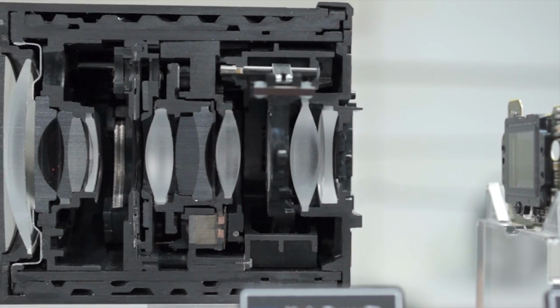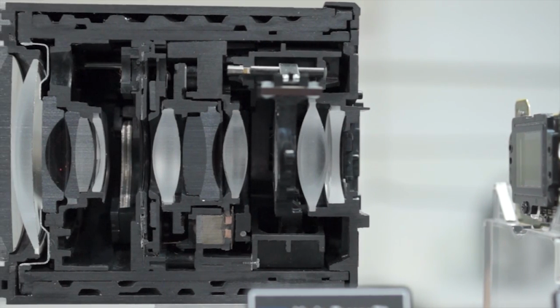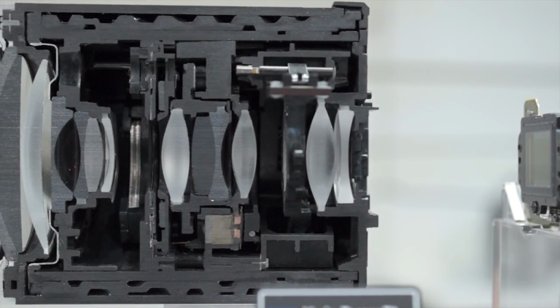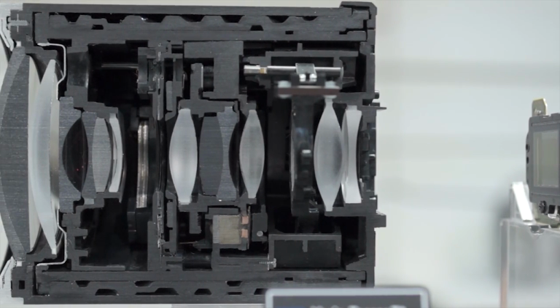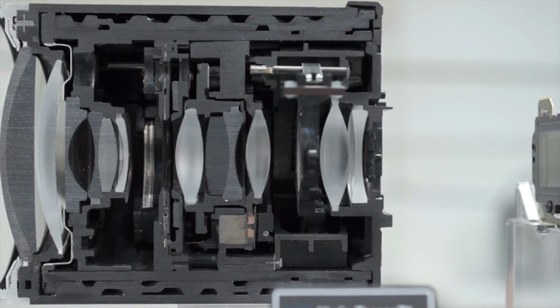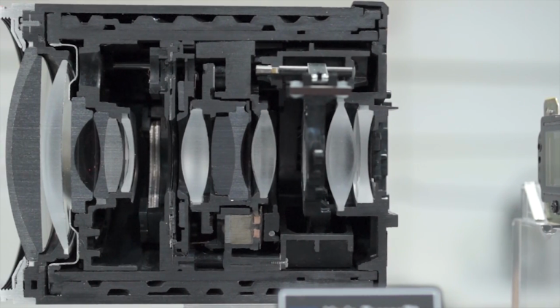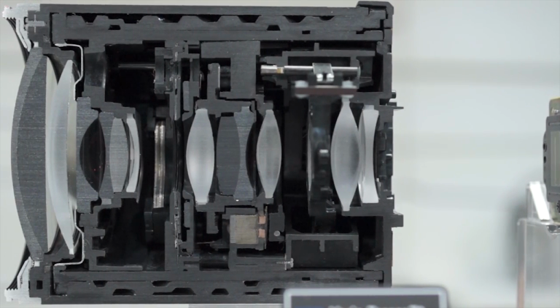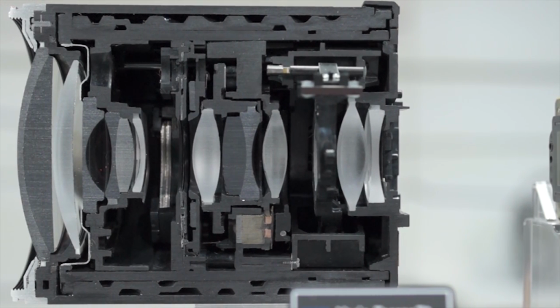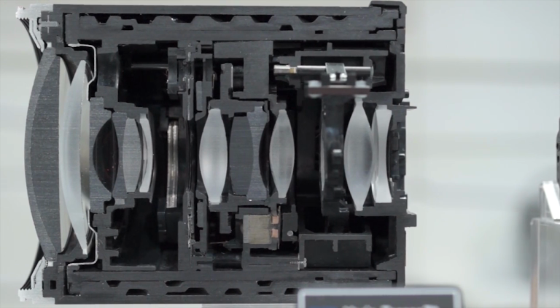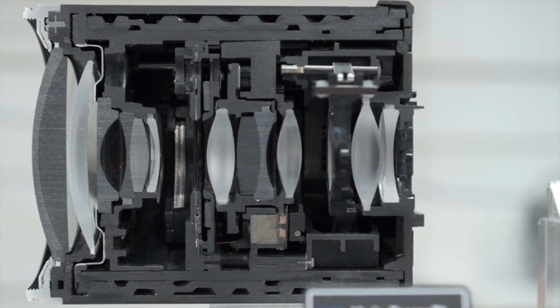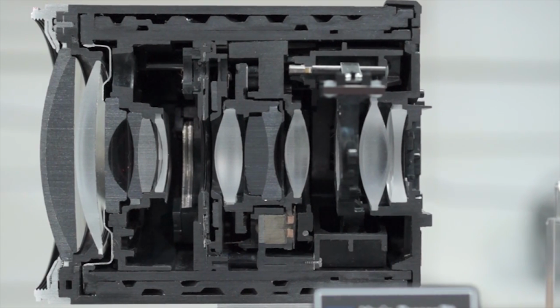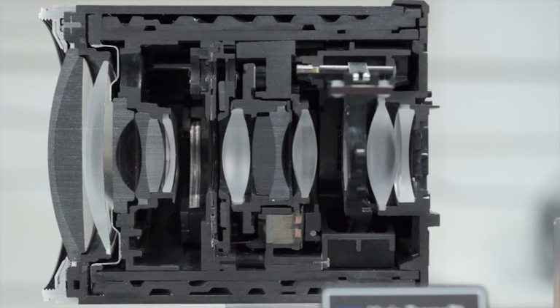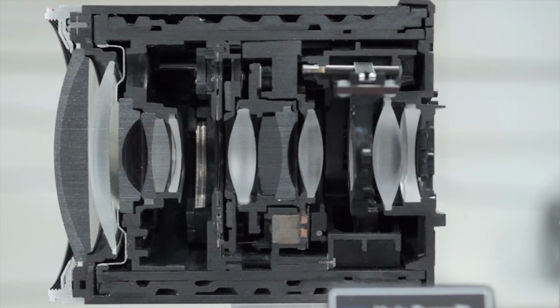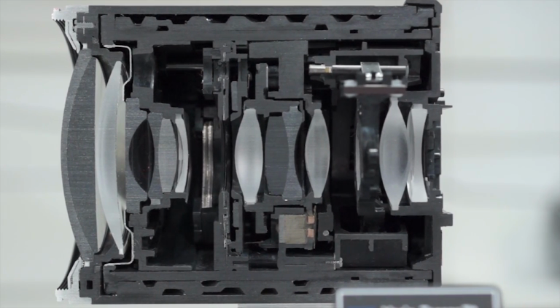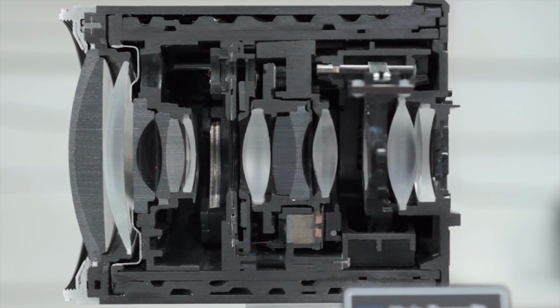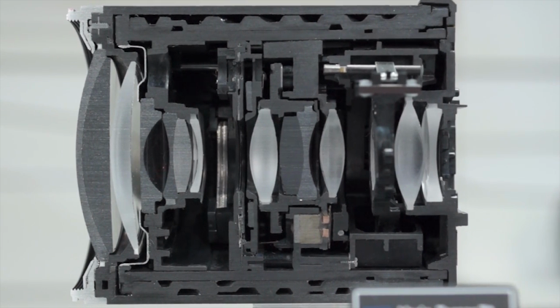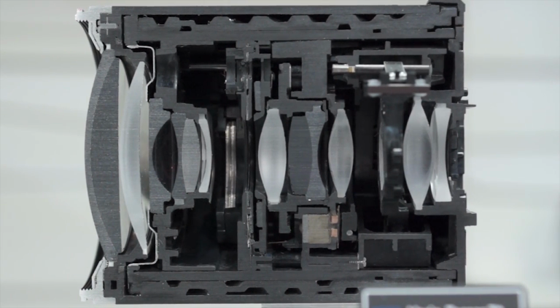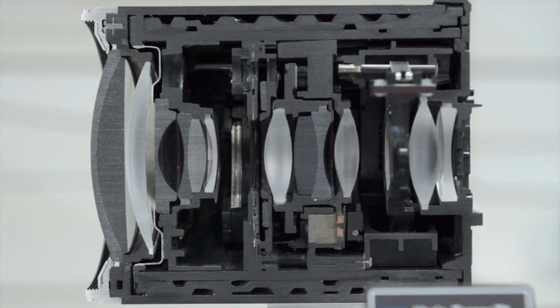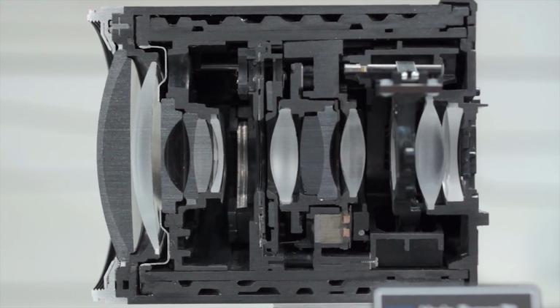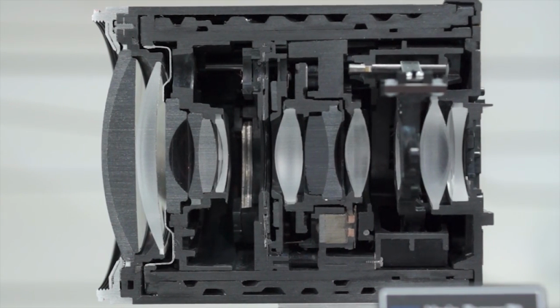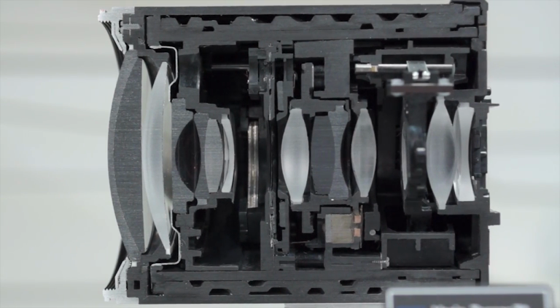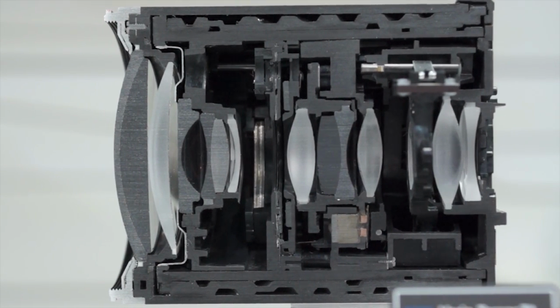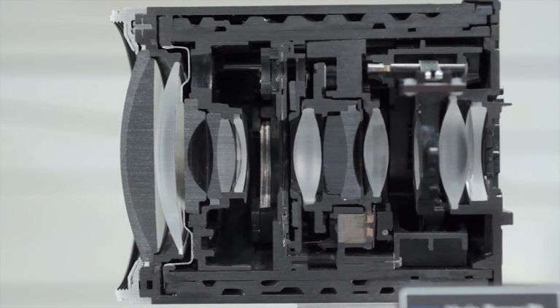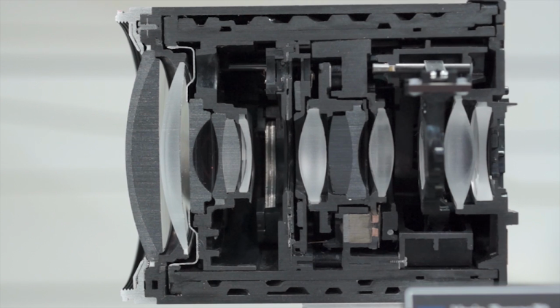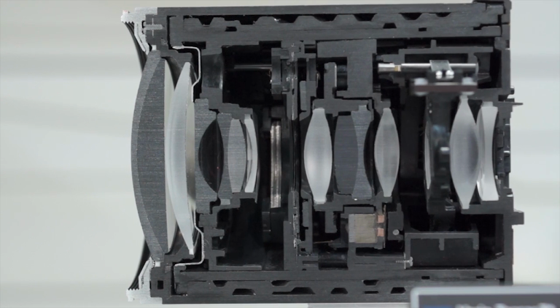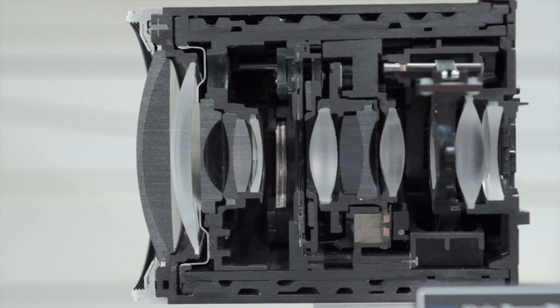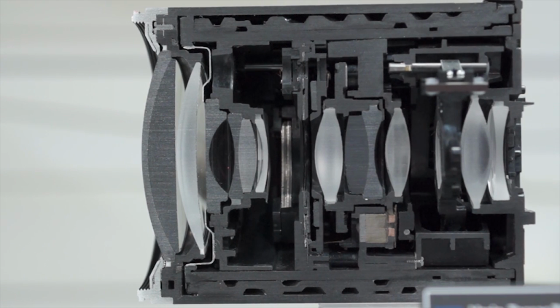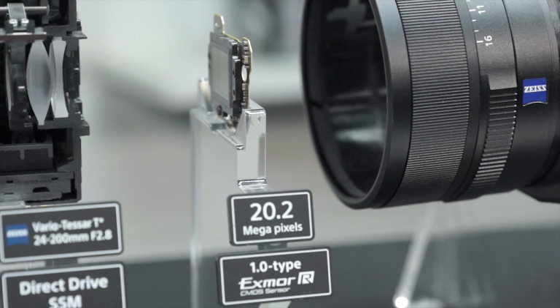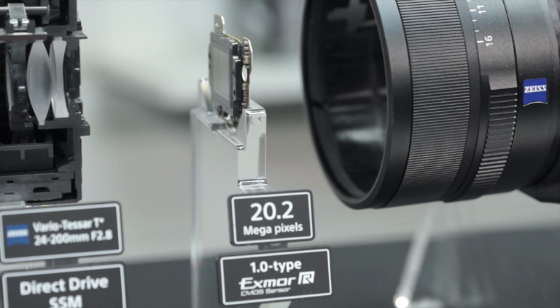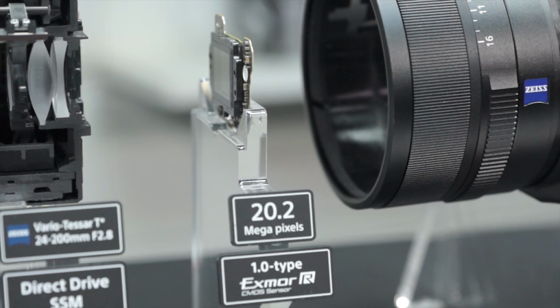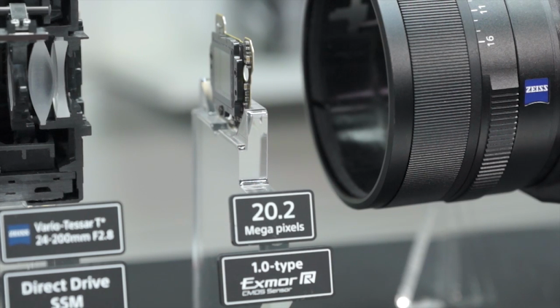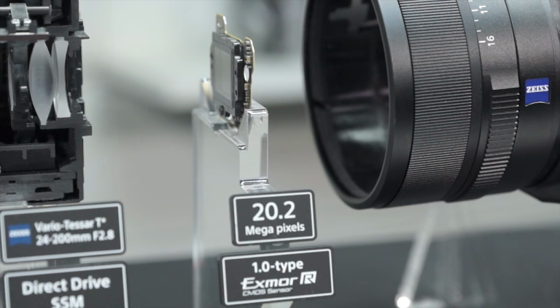By sliding the switch on the lens ring, it's mechanically controlled to change the level of friction created.